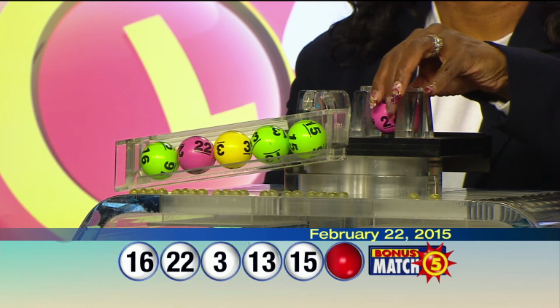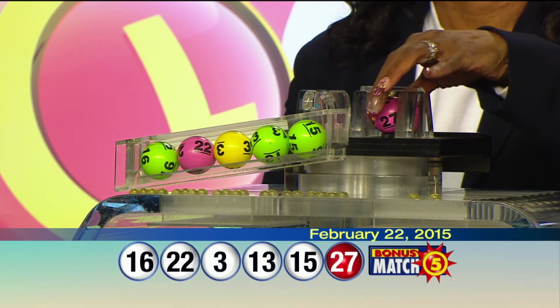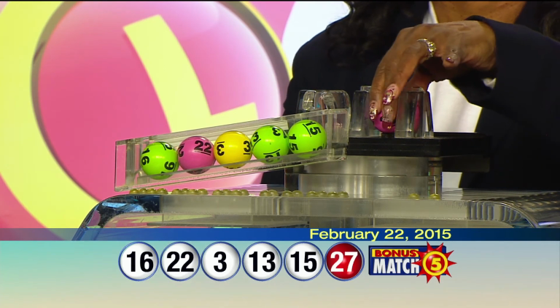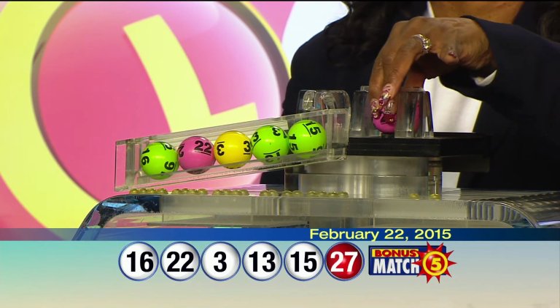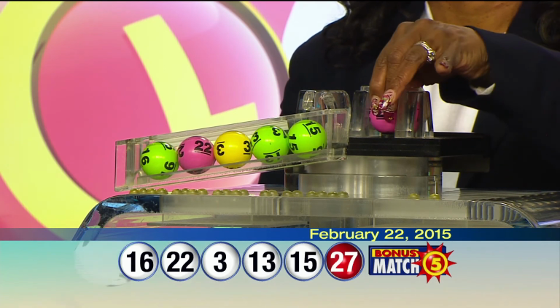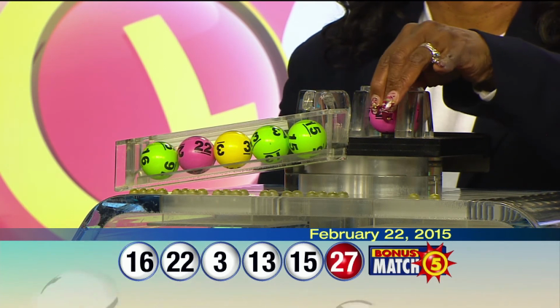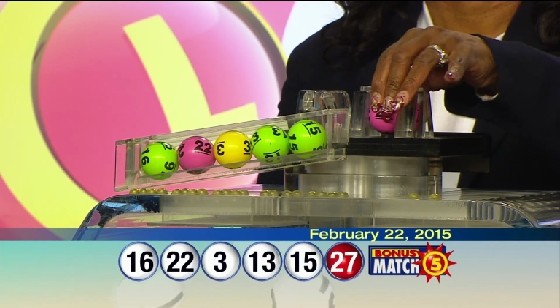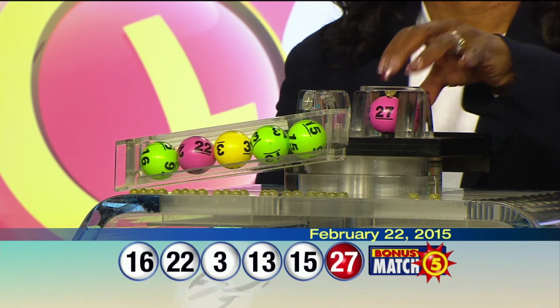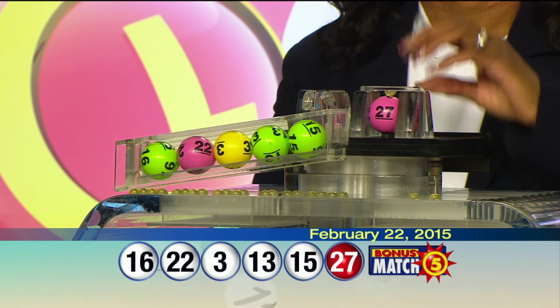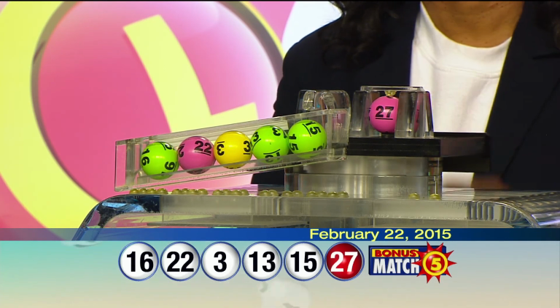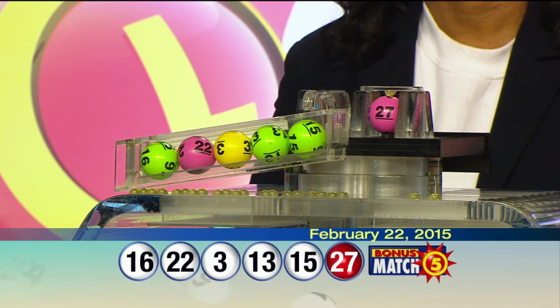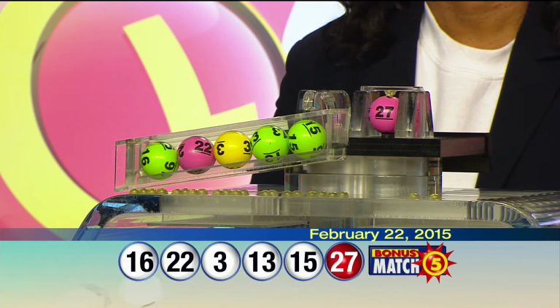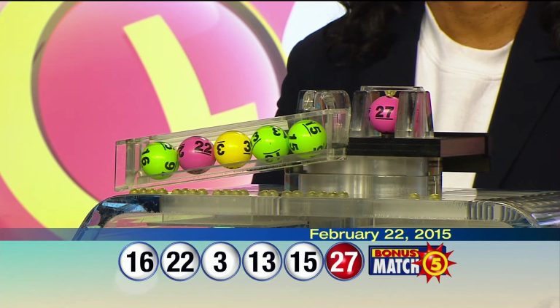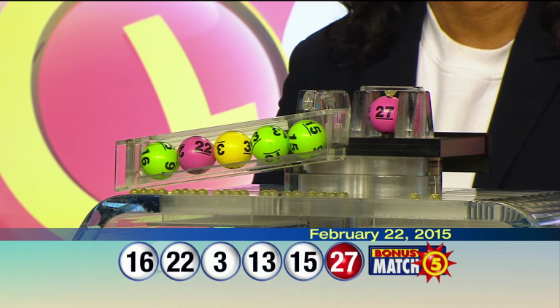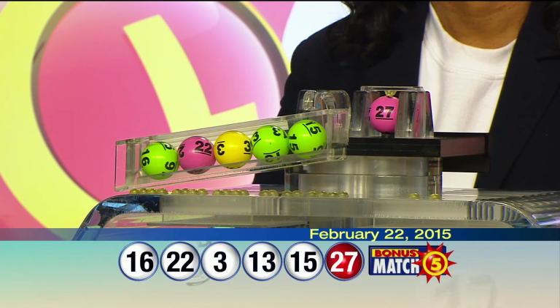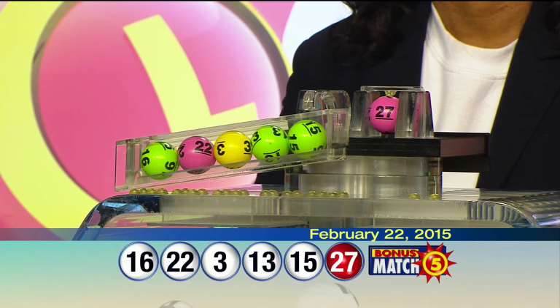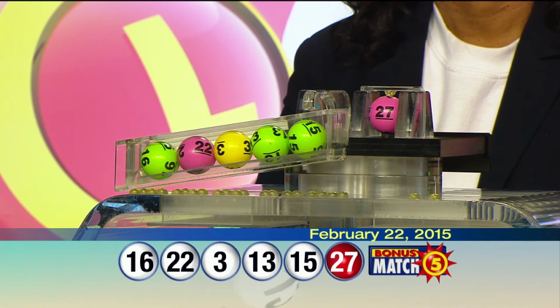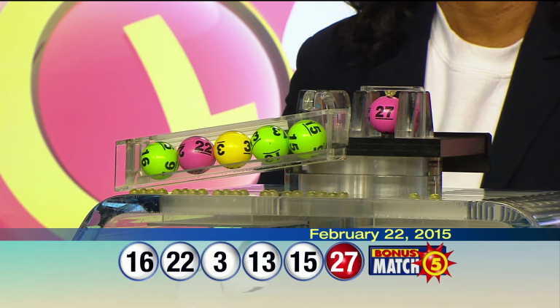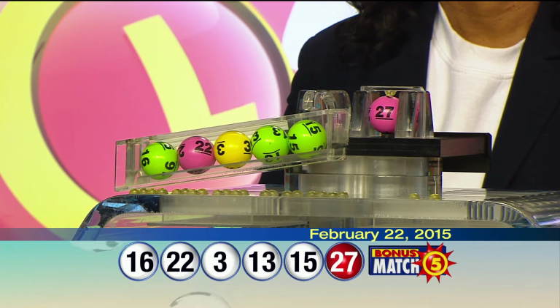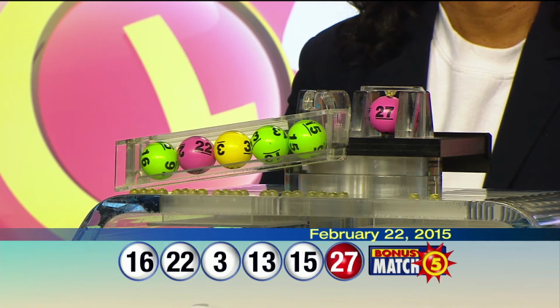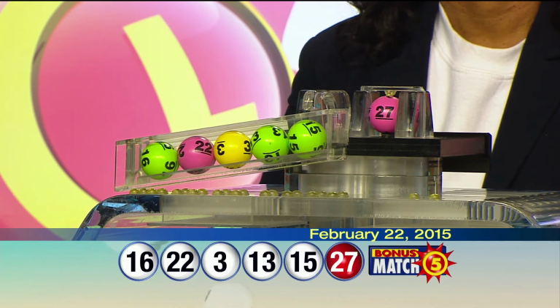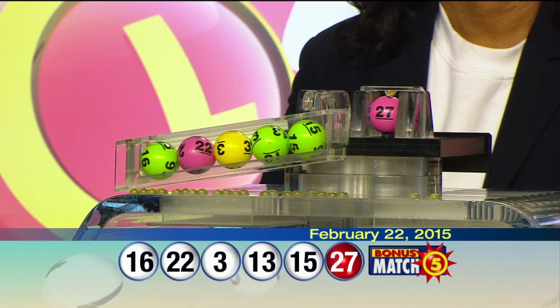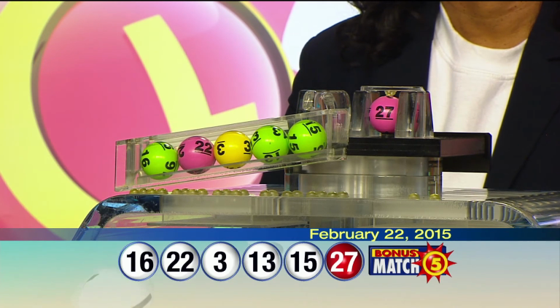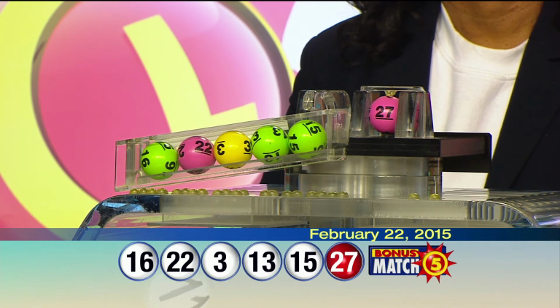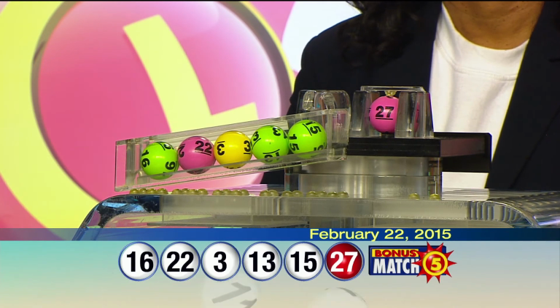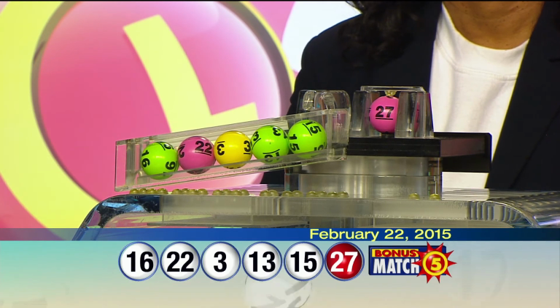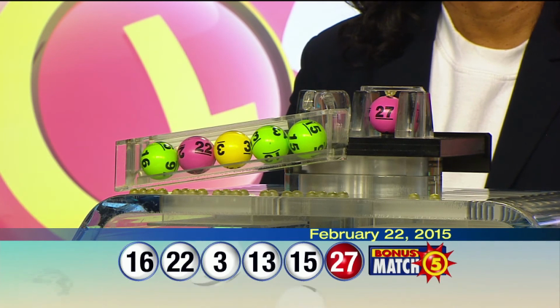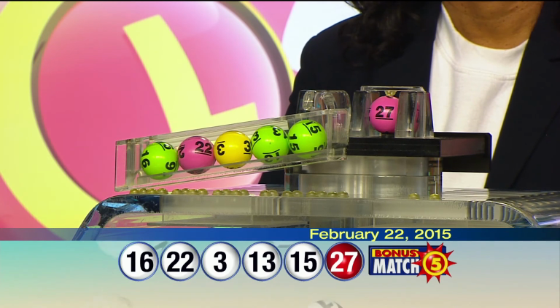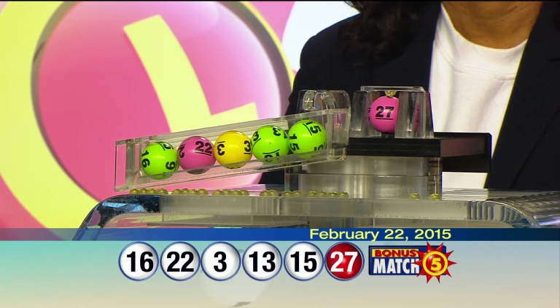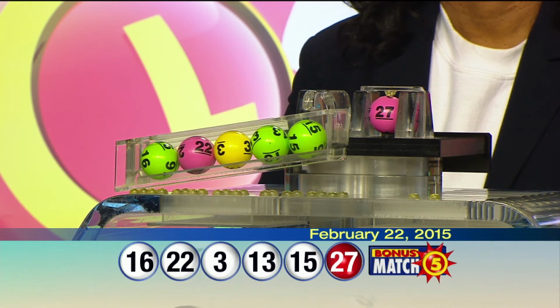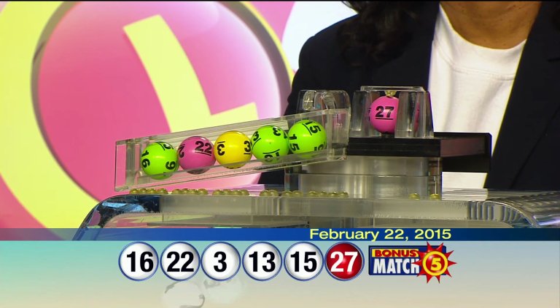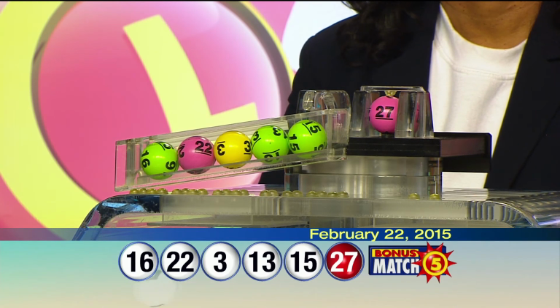Once again, your winning numbers are: 16, 22, 3, 13, 15, and the bonus ball, 27.